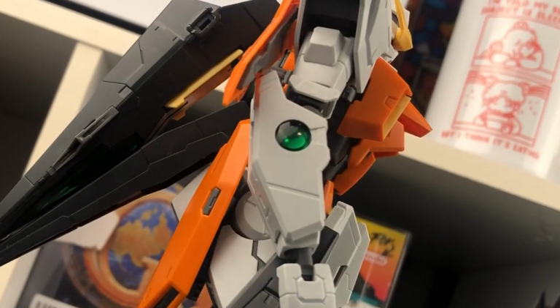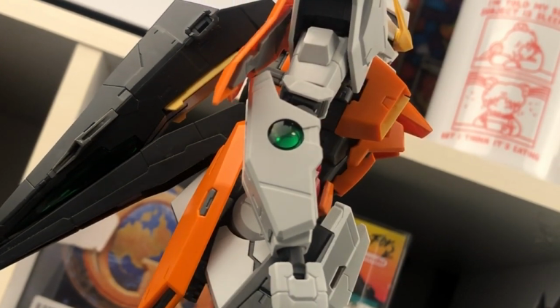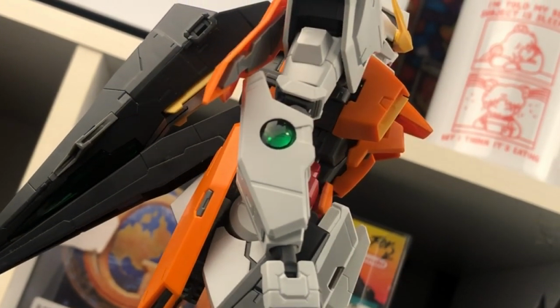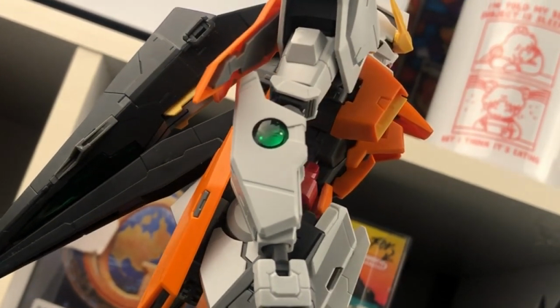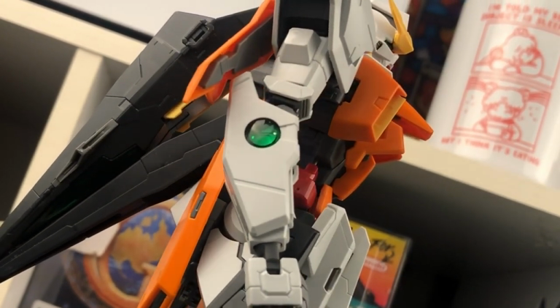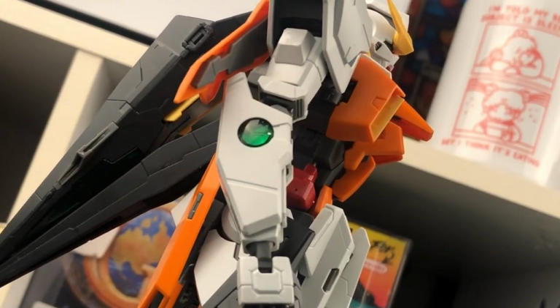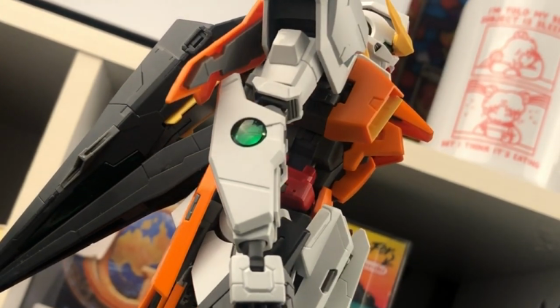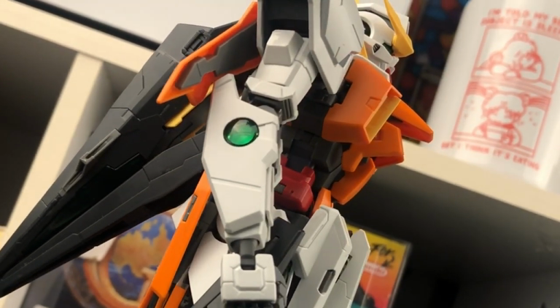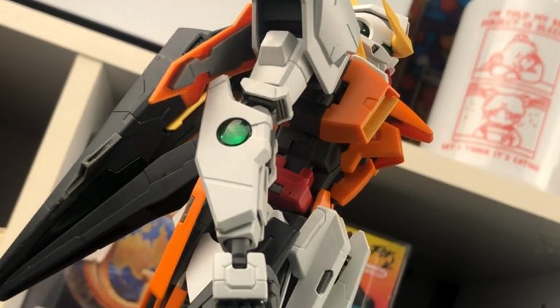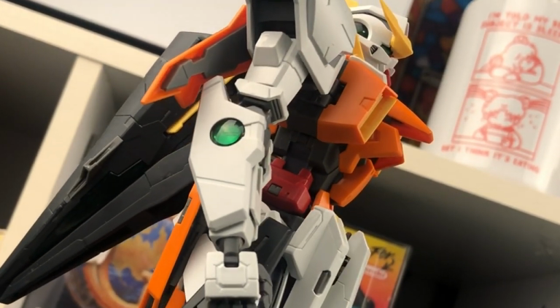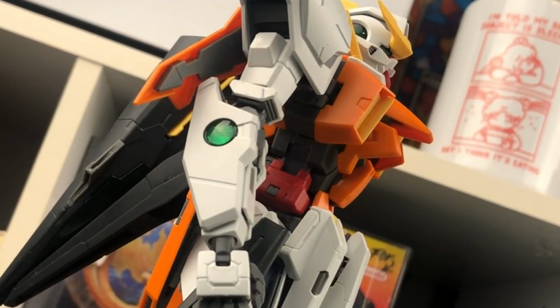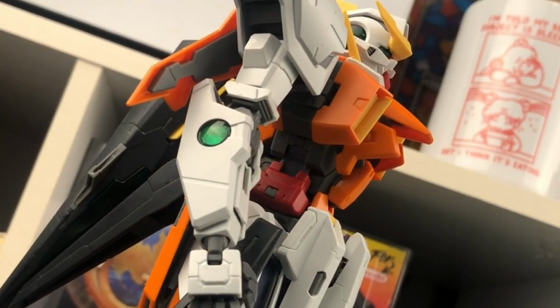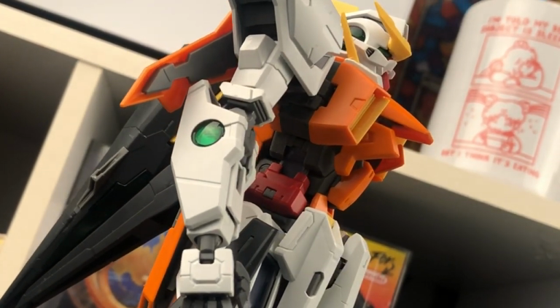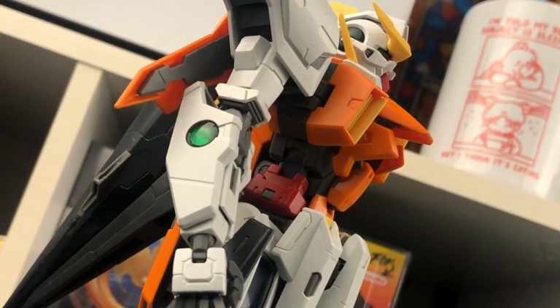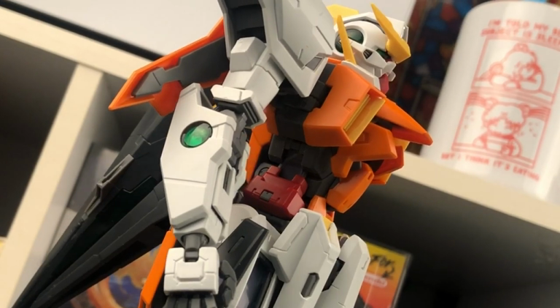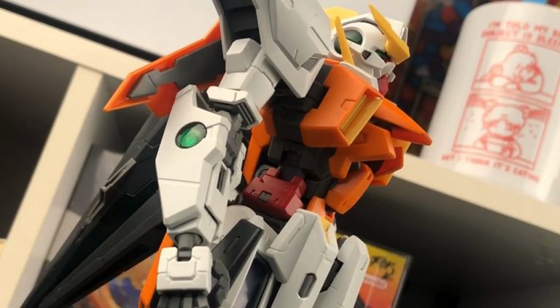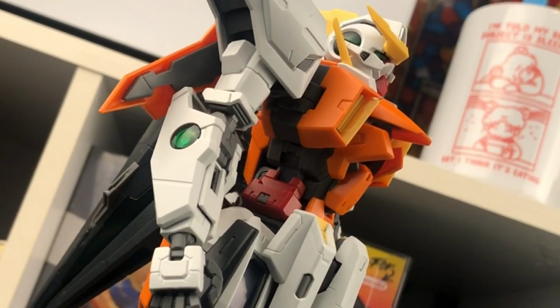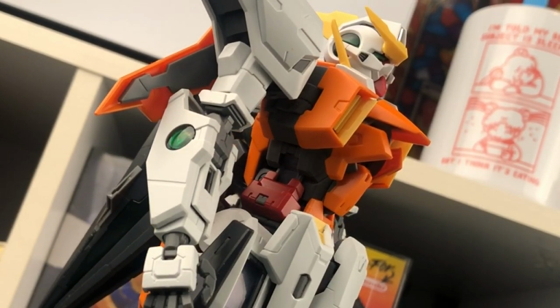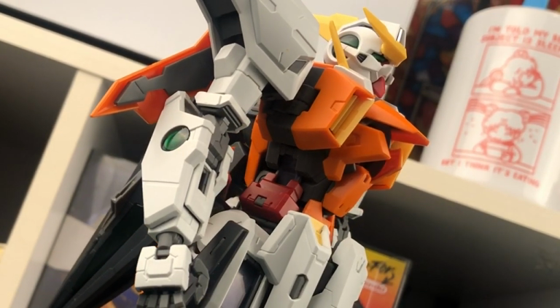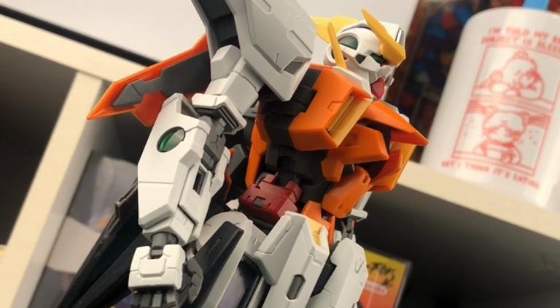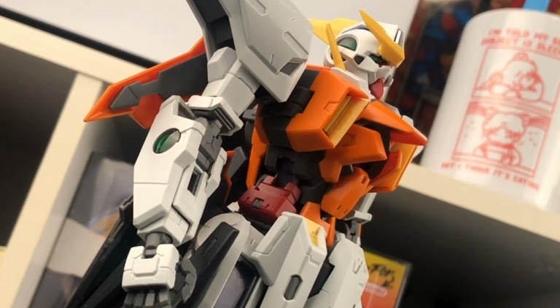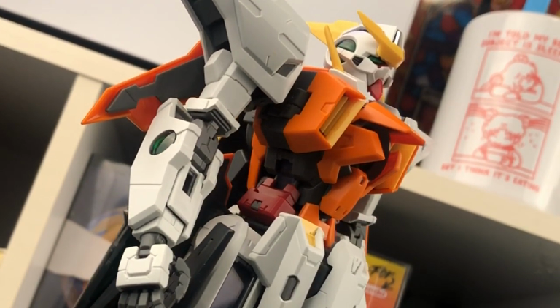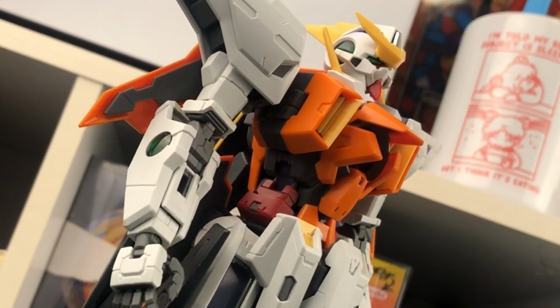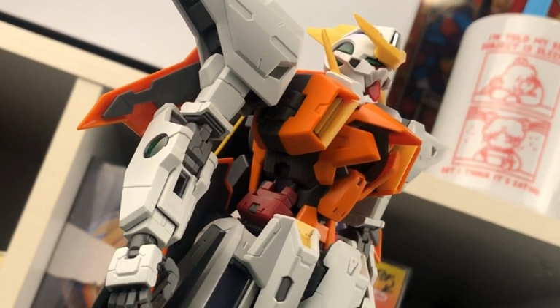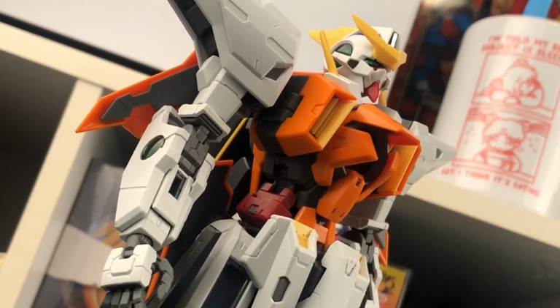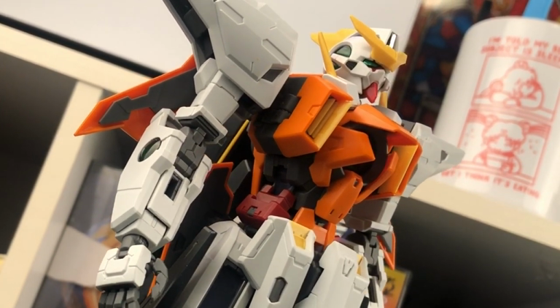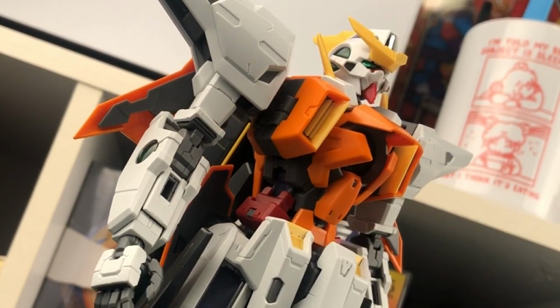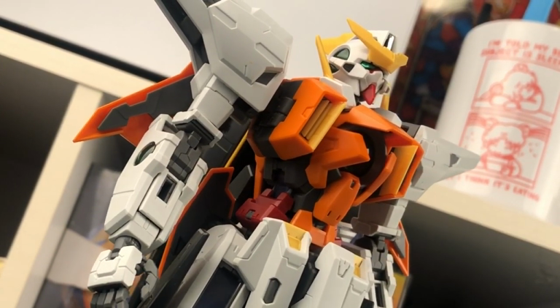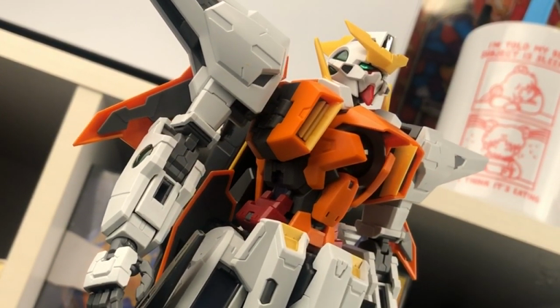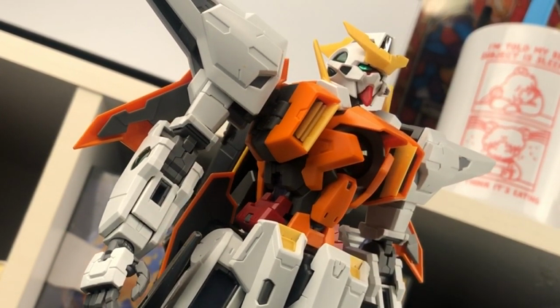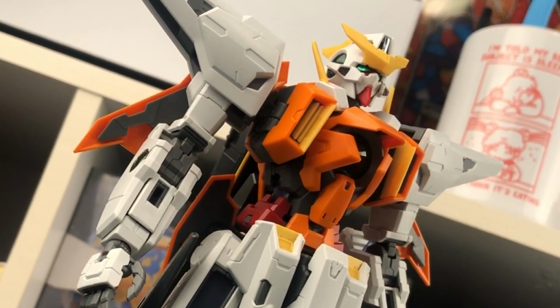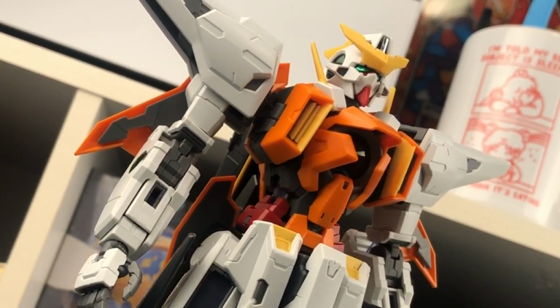But anyways, the overall appearance of this kit is great. I really like it.